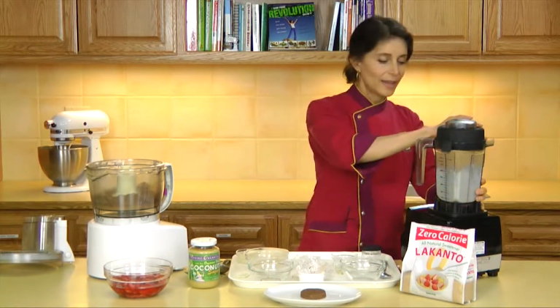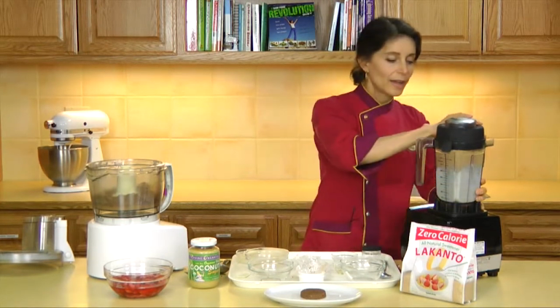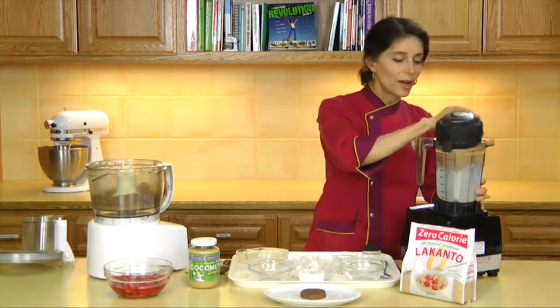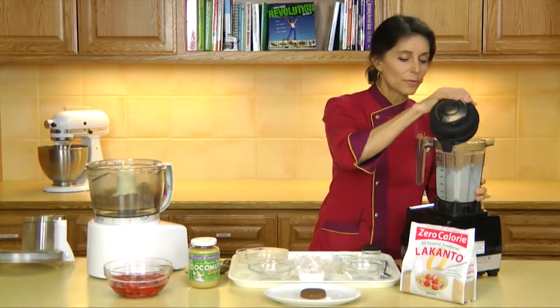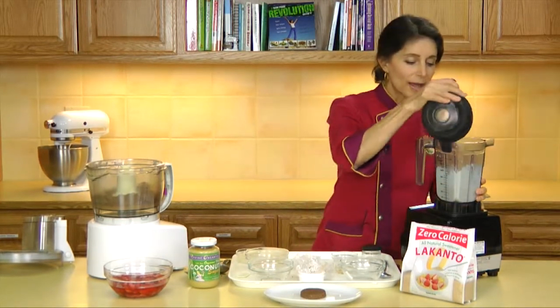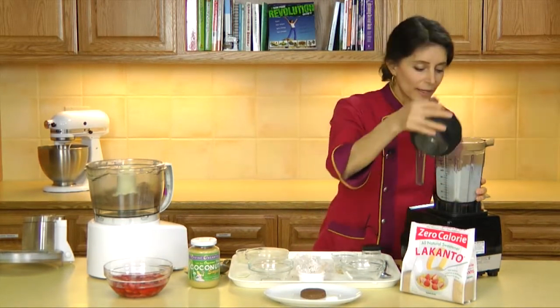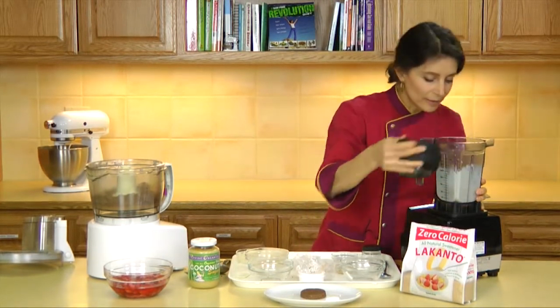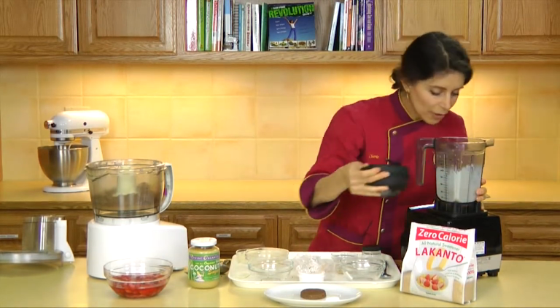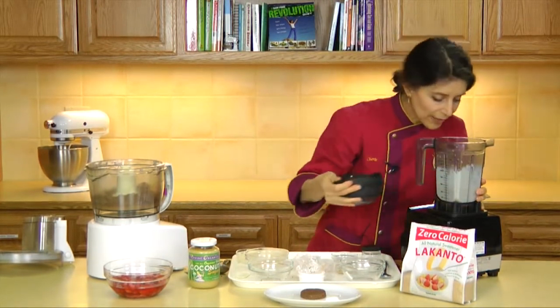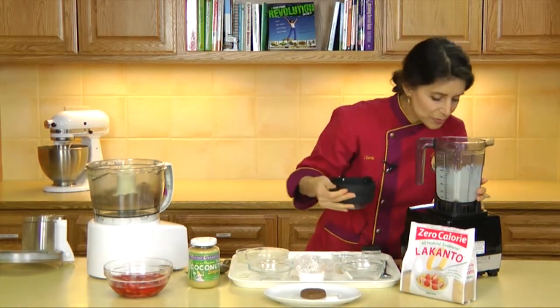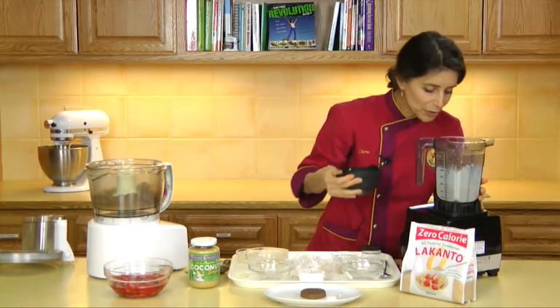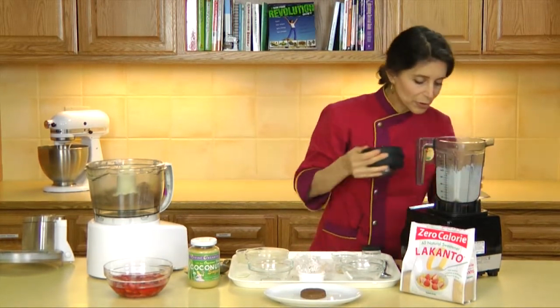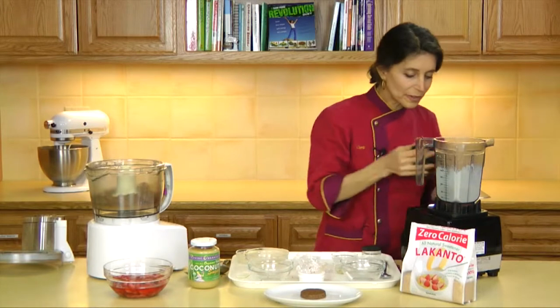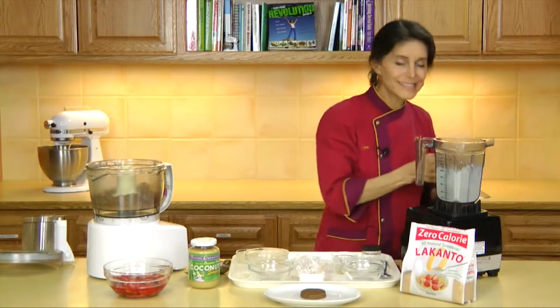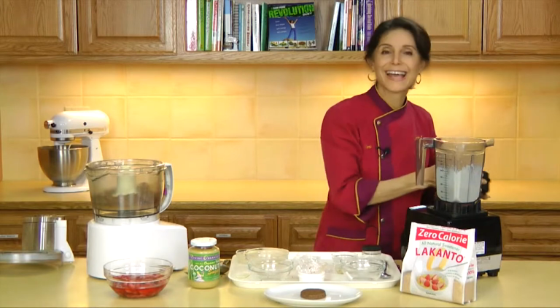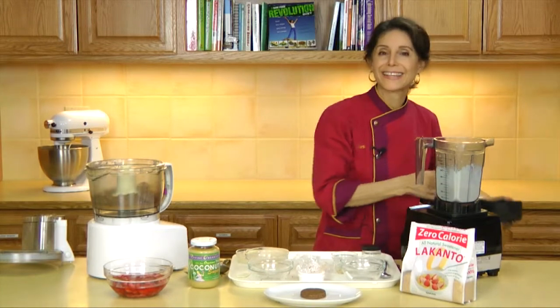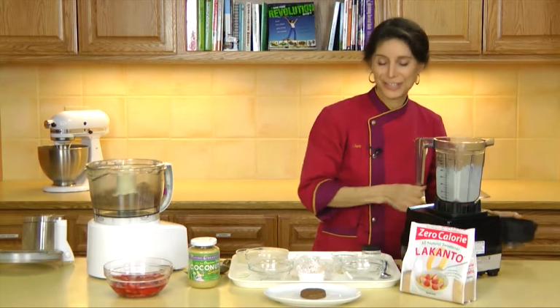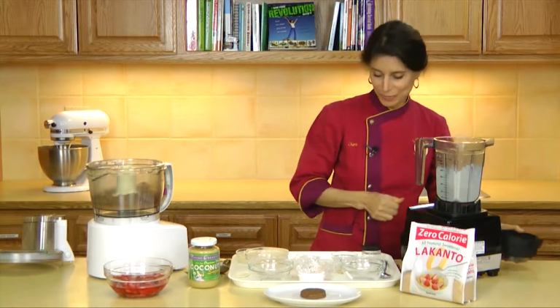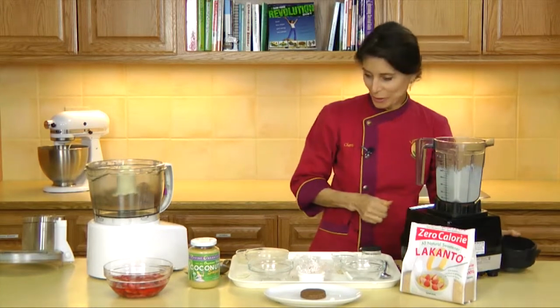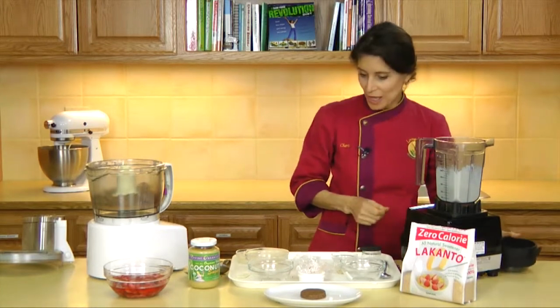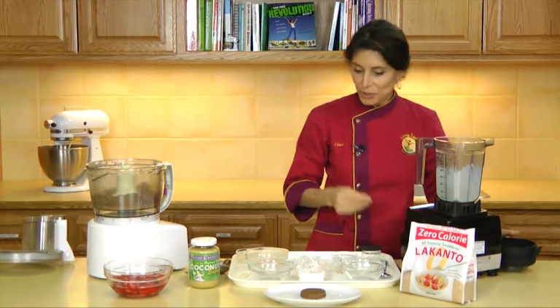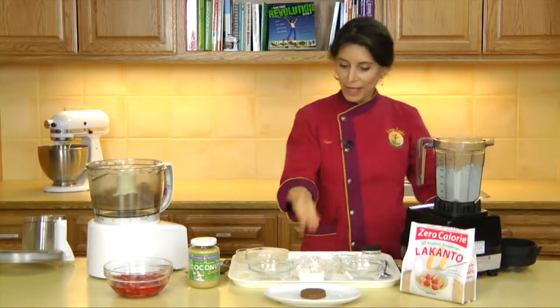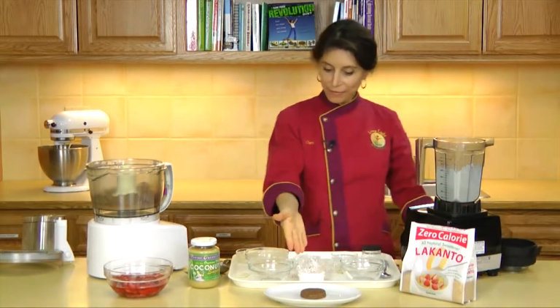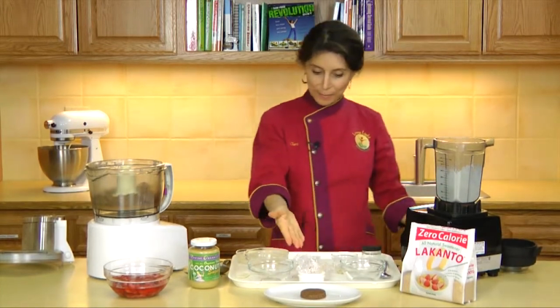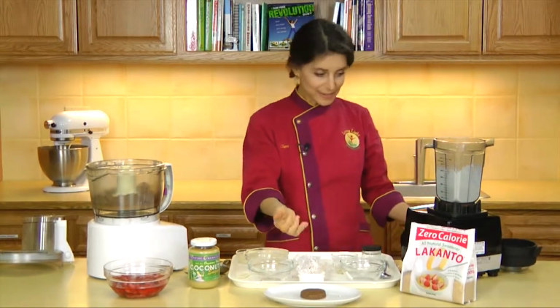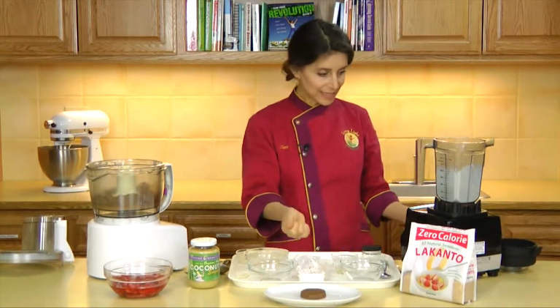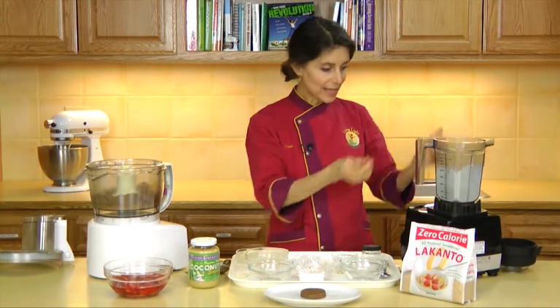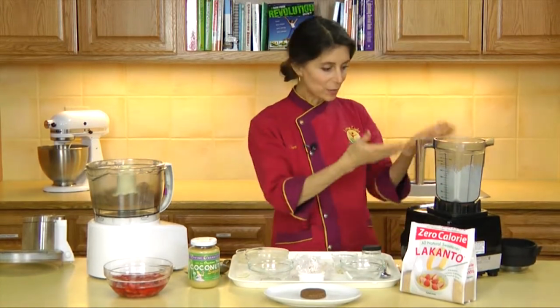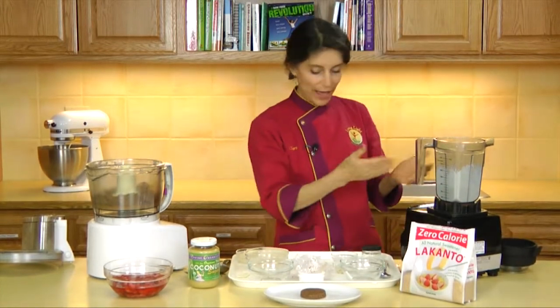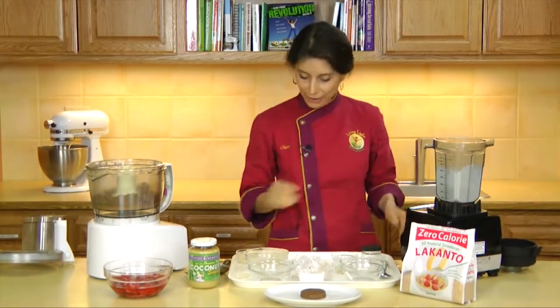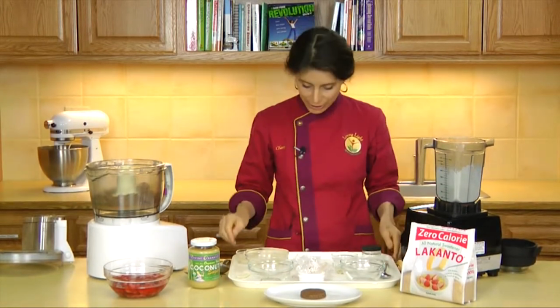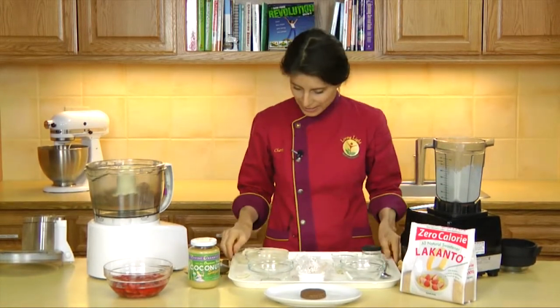That's beautiful — satiny smooth. So we have our biscuits and we have our cream.